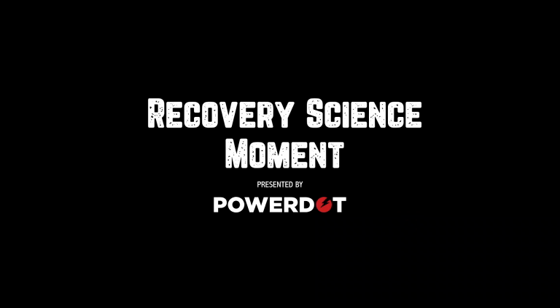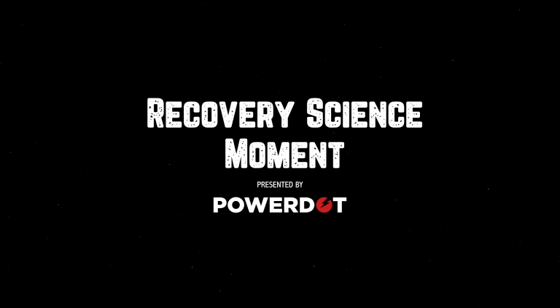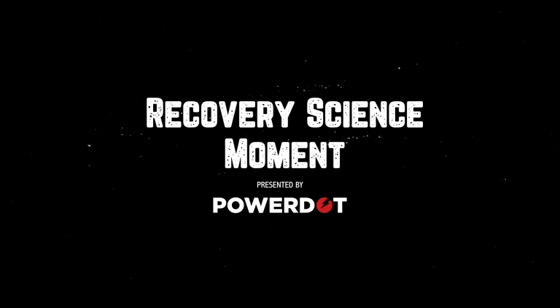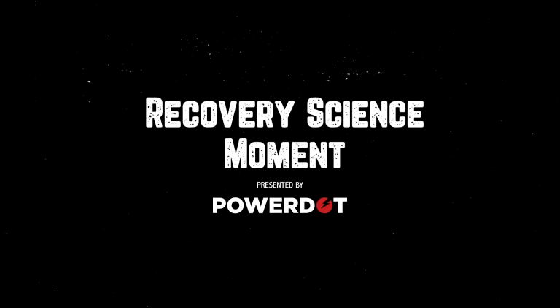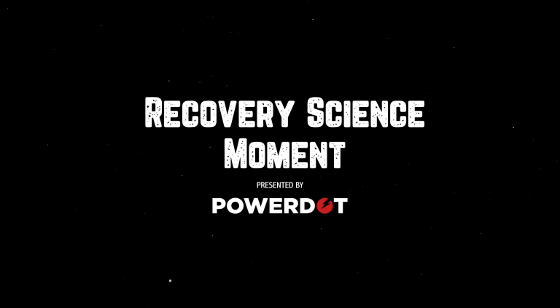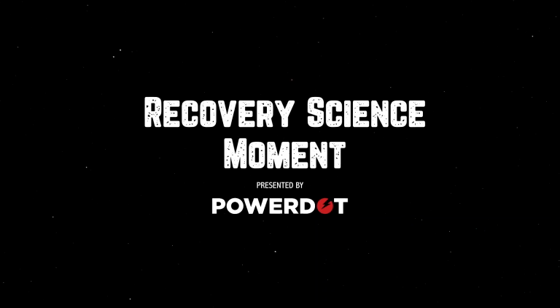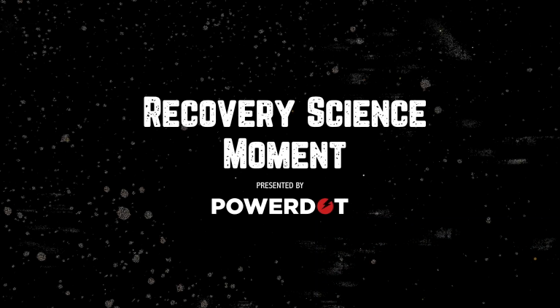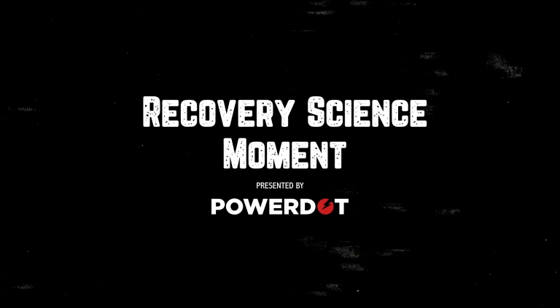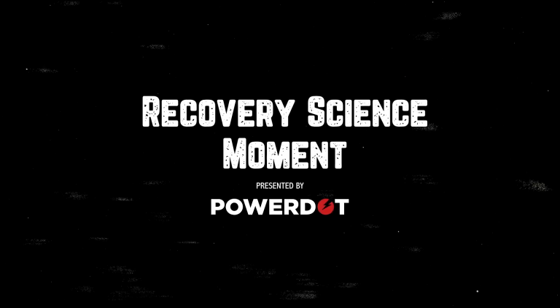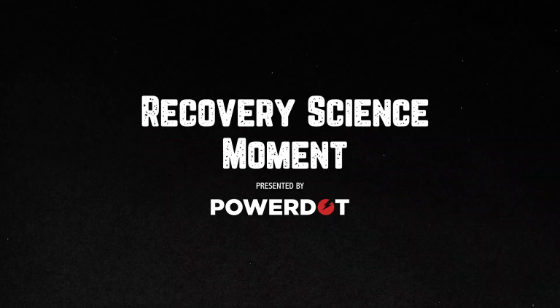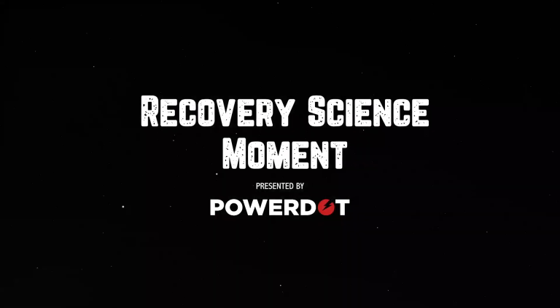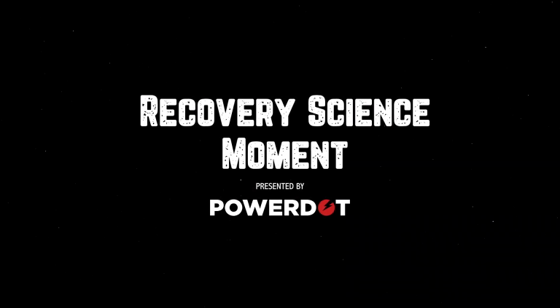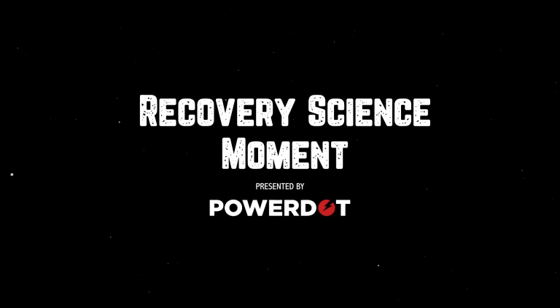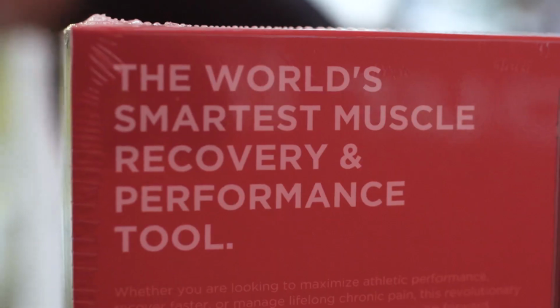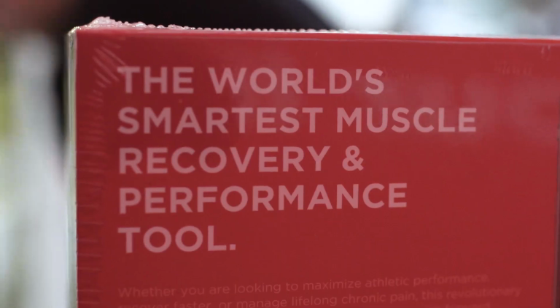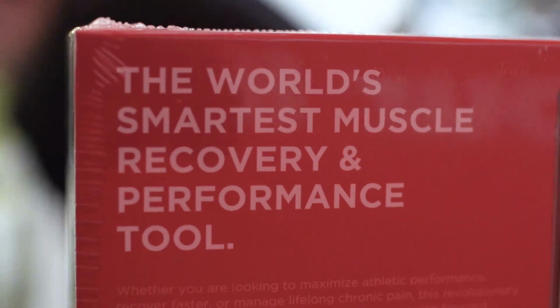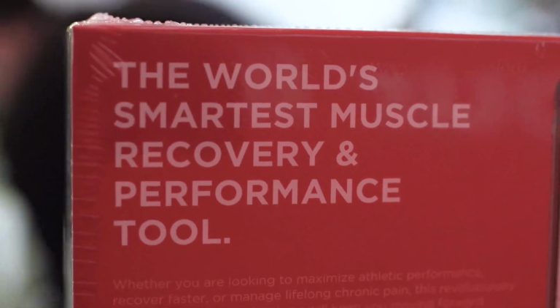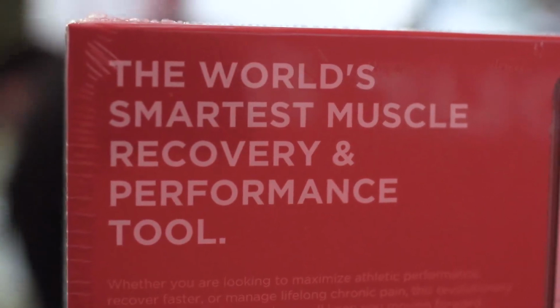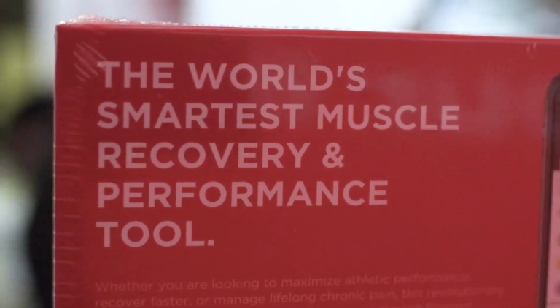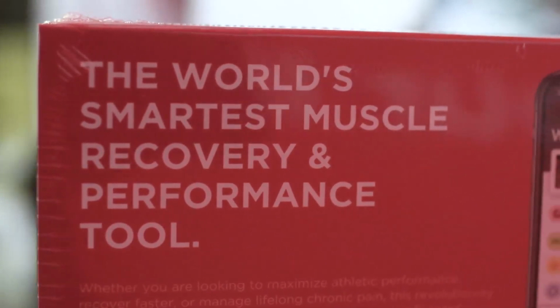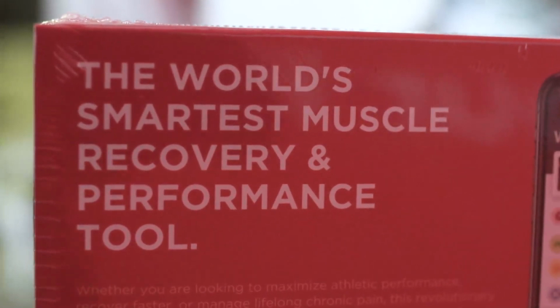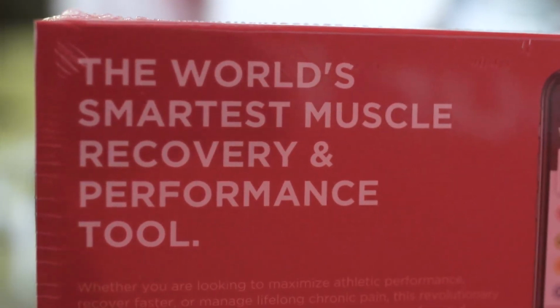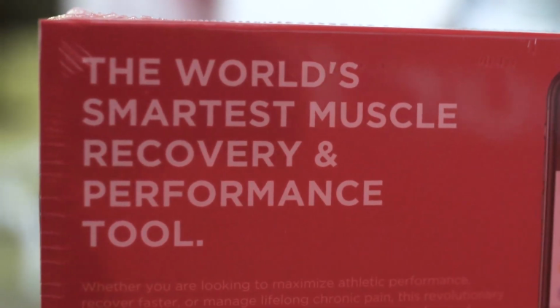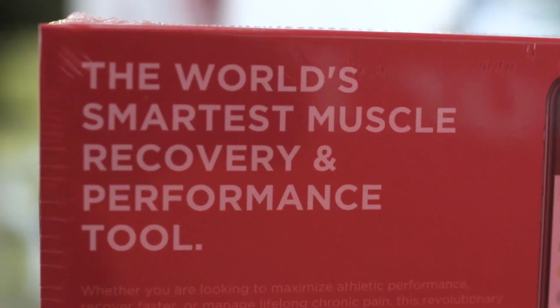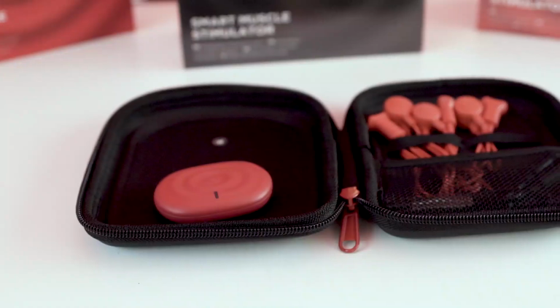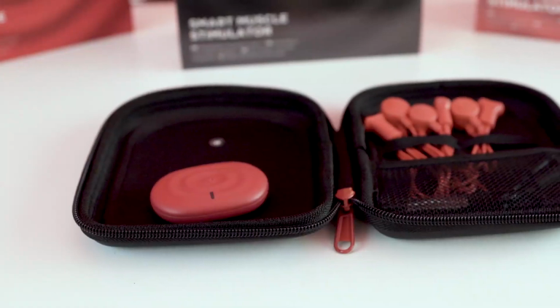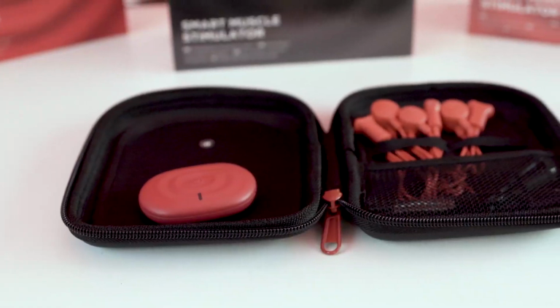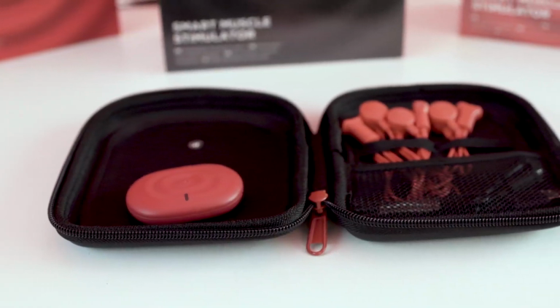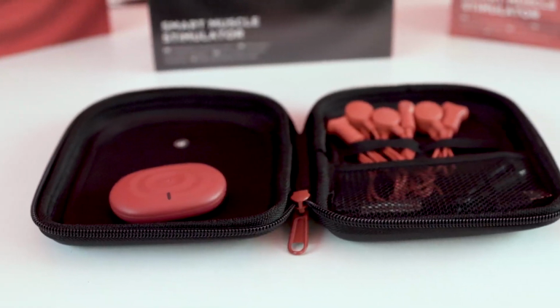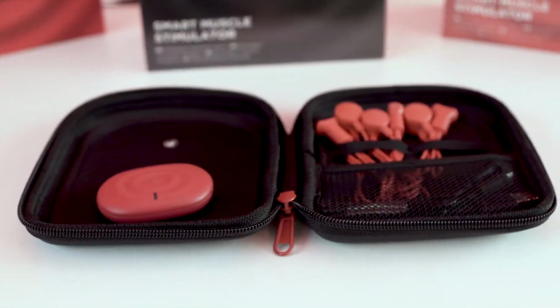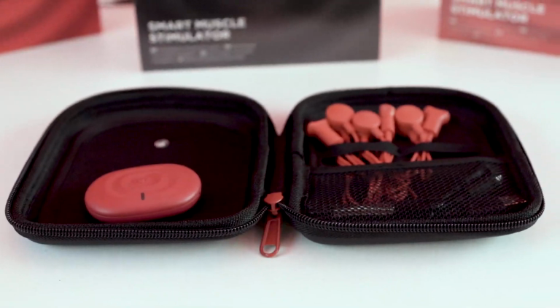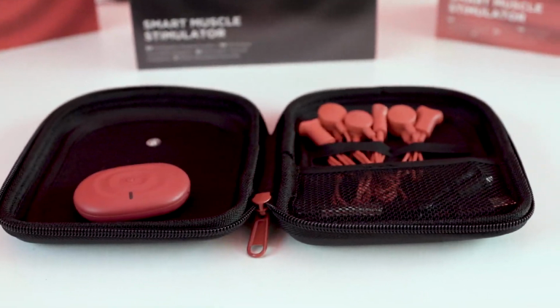Let's check out this PowerDot Recovery Science Moment and let me show you some of the ways PowerDot can help you with your injuries.